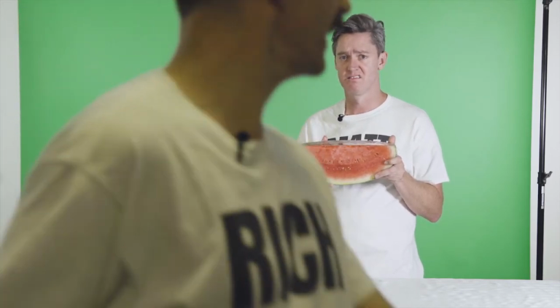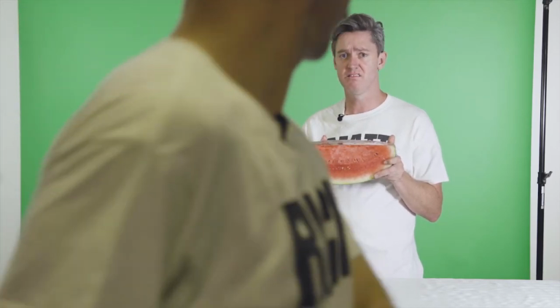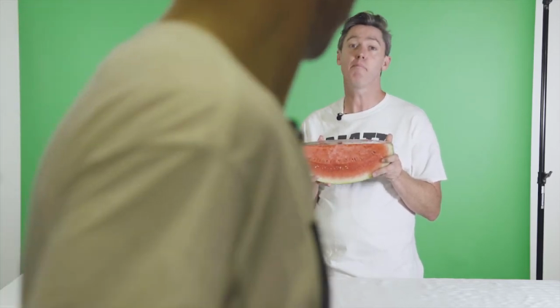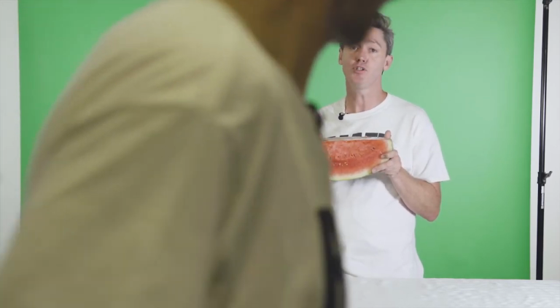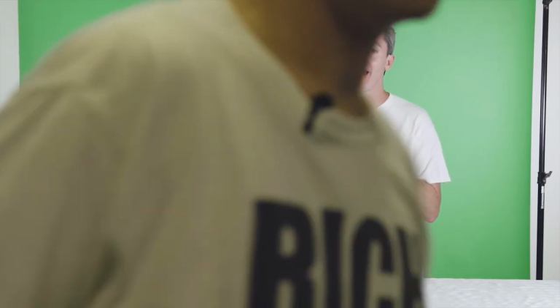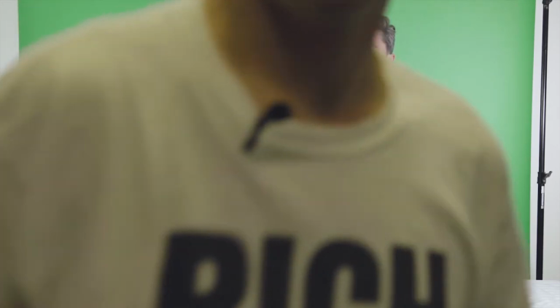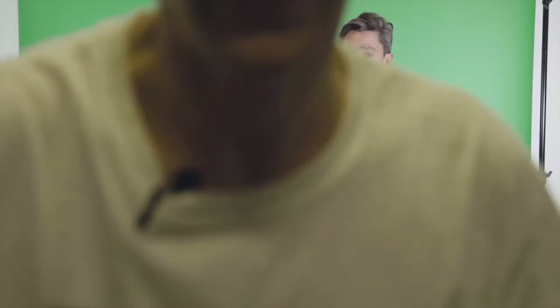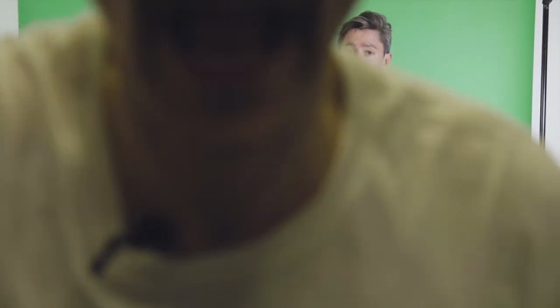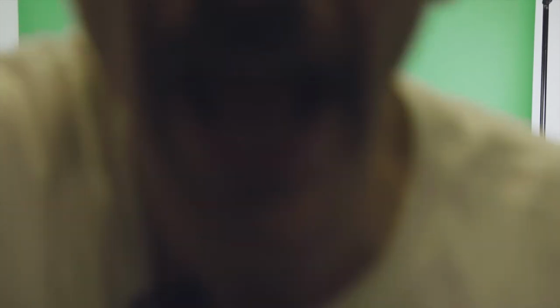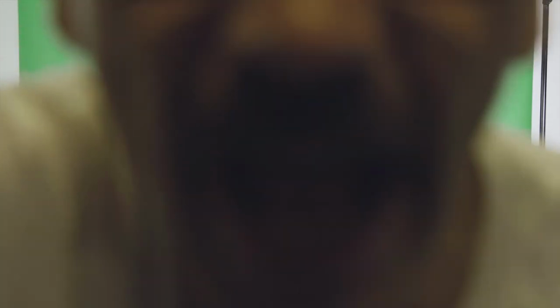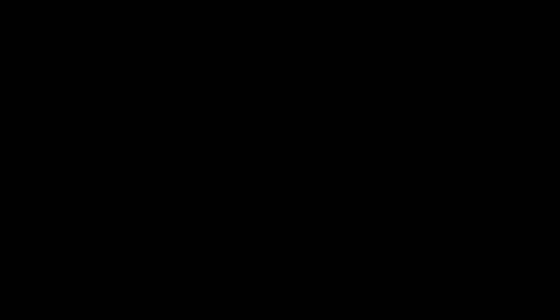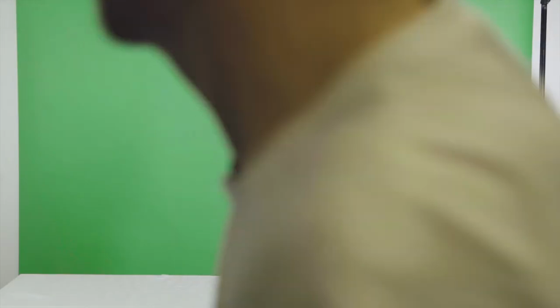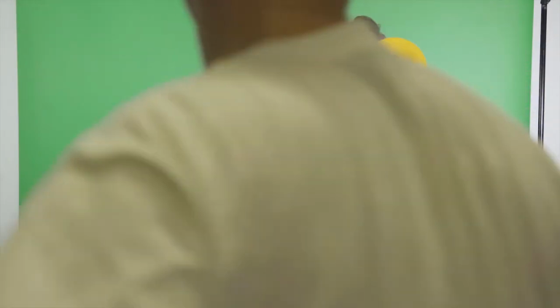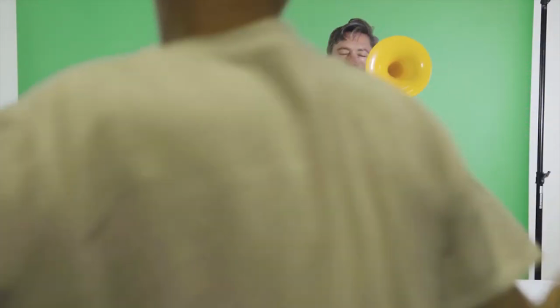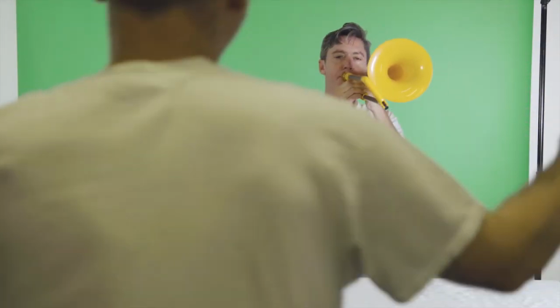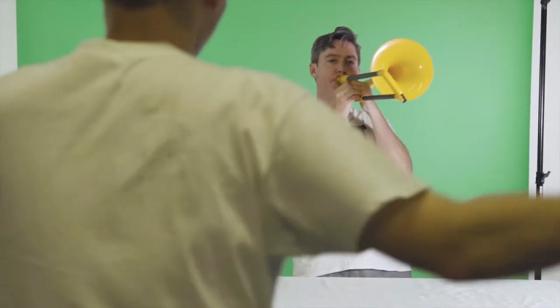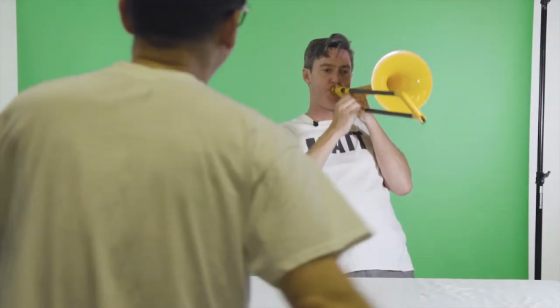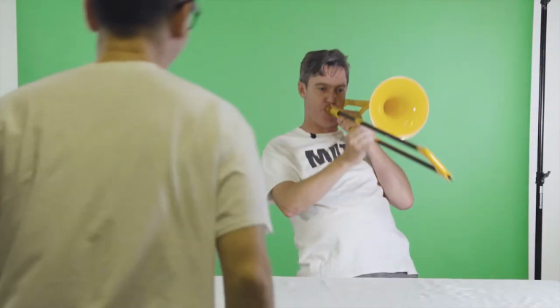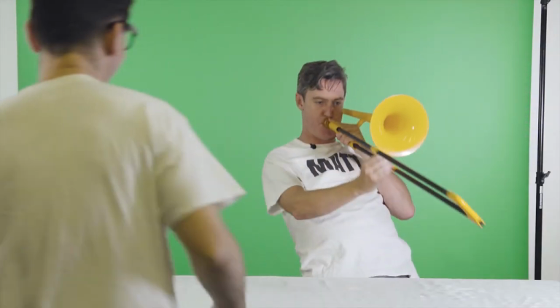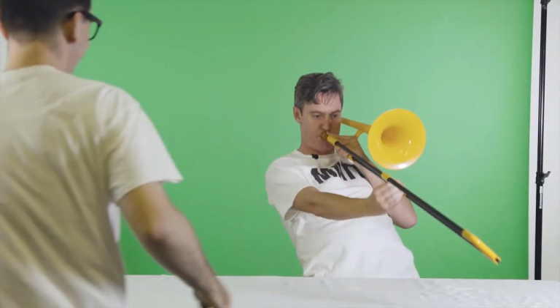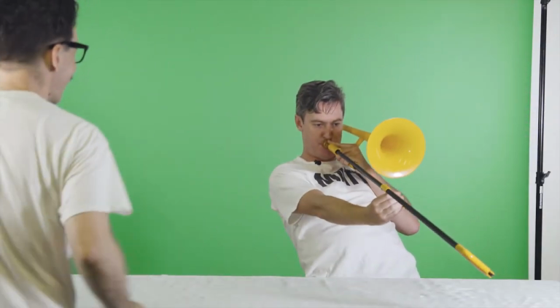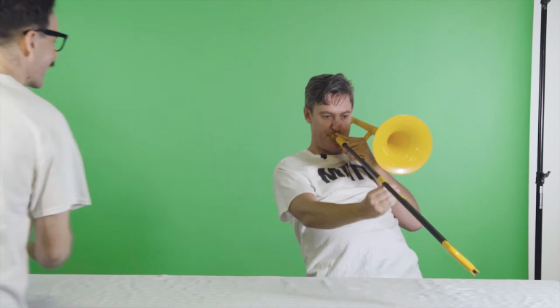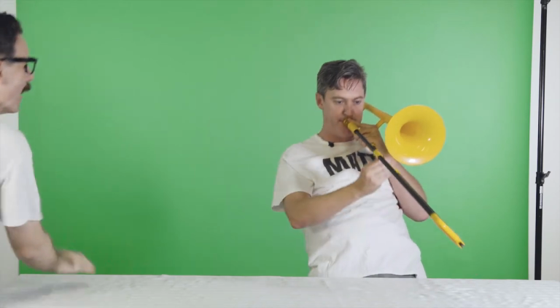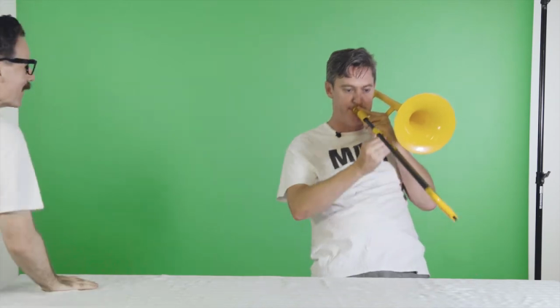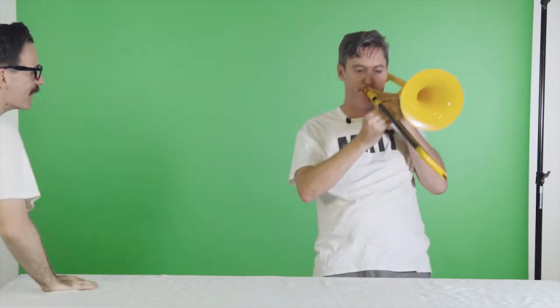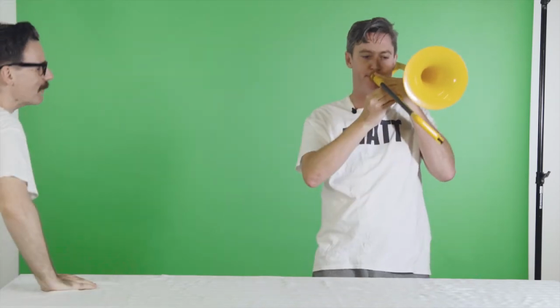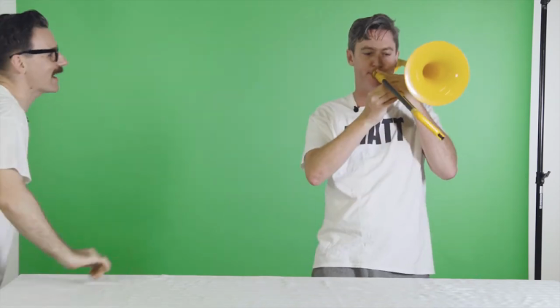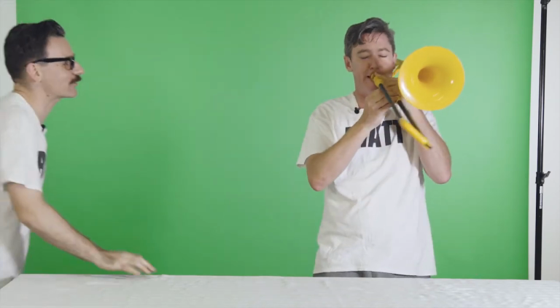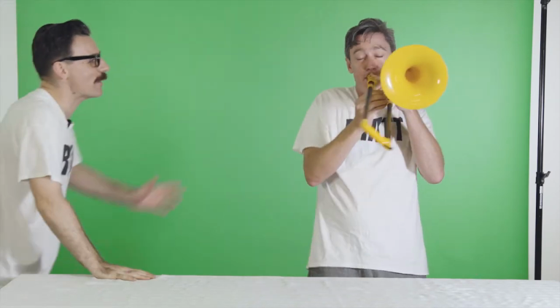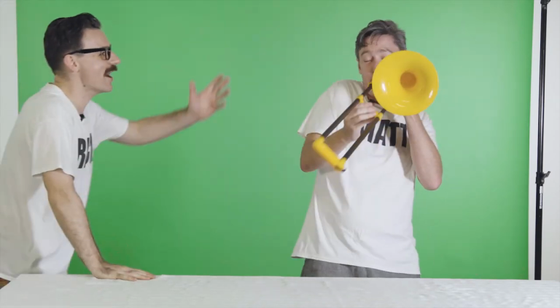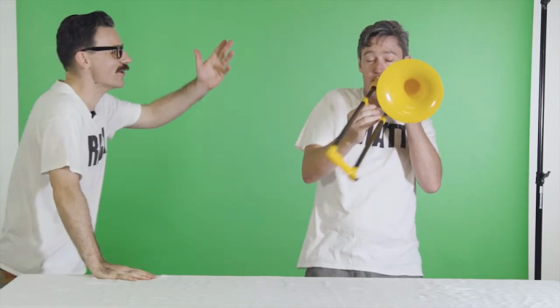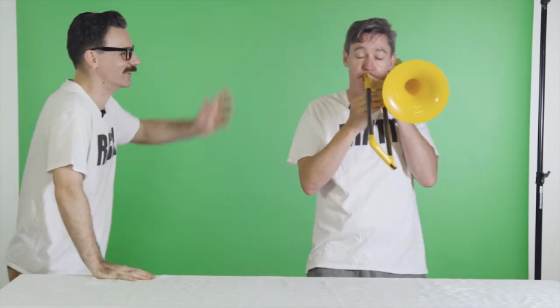Ready? Yeah, push play. Push record. Well done, Matt. I can't believe you've made a trombone.